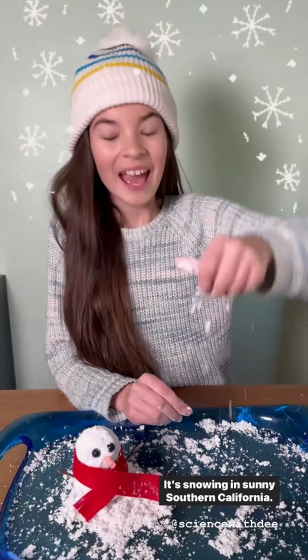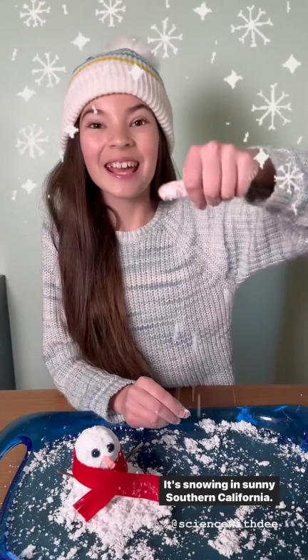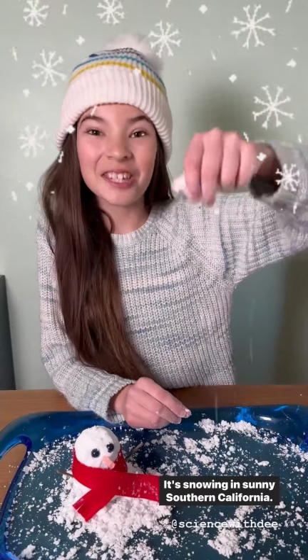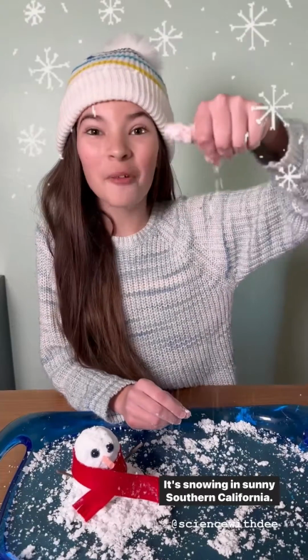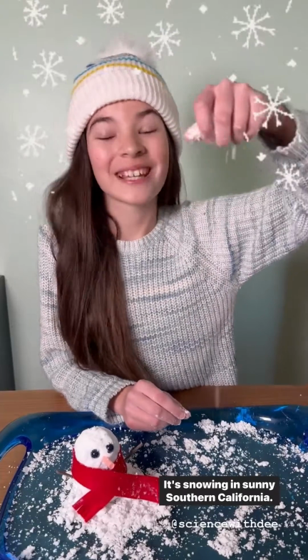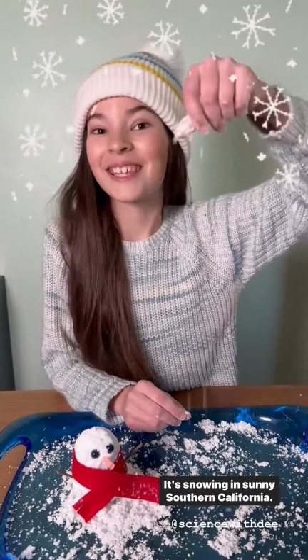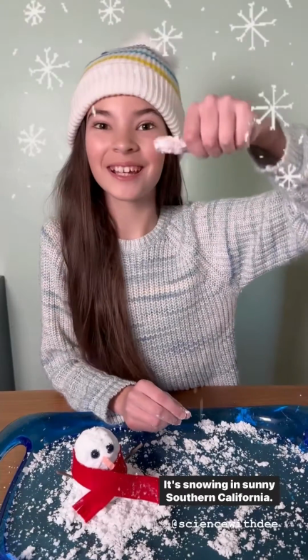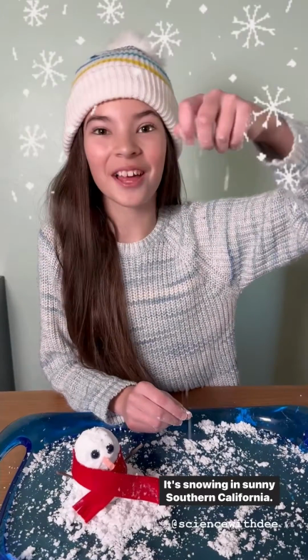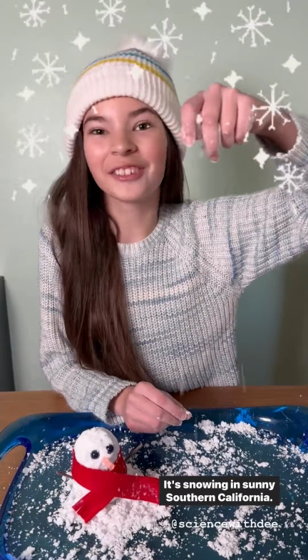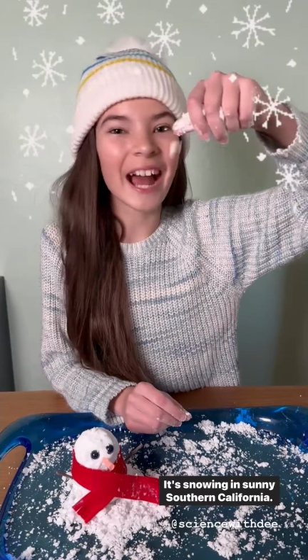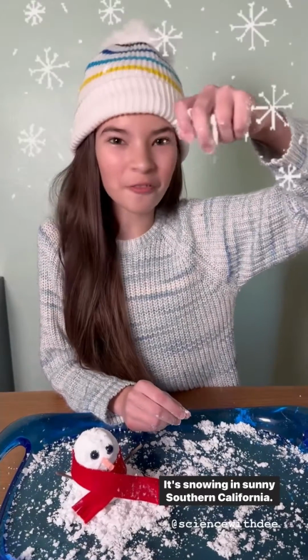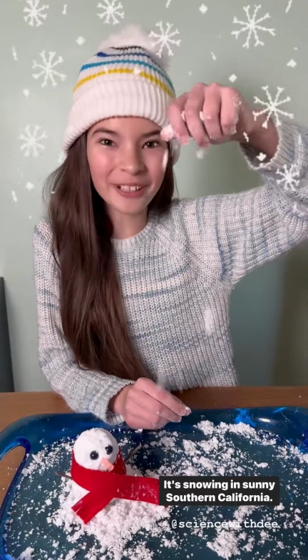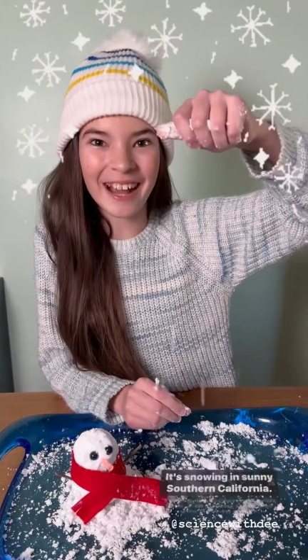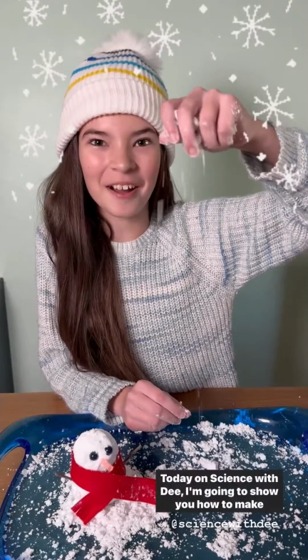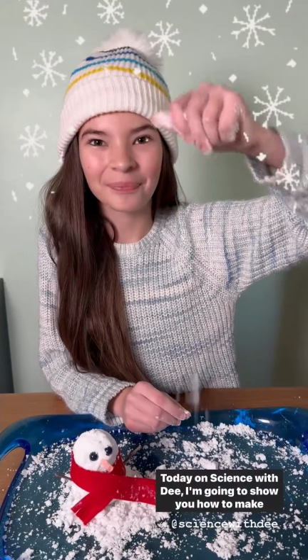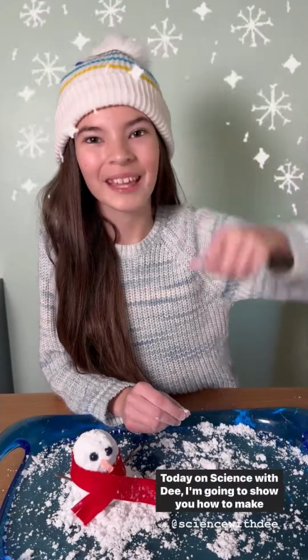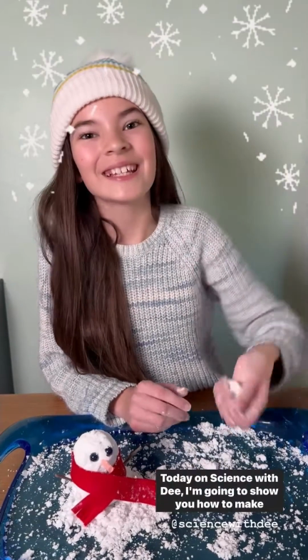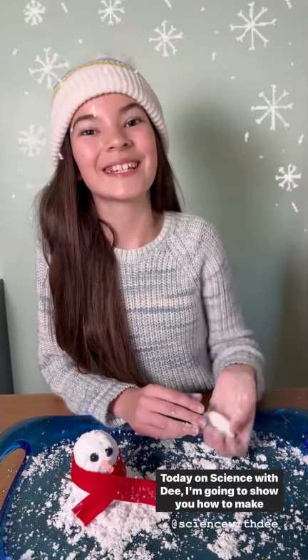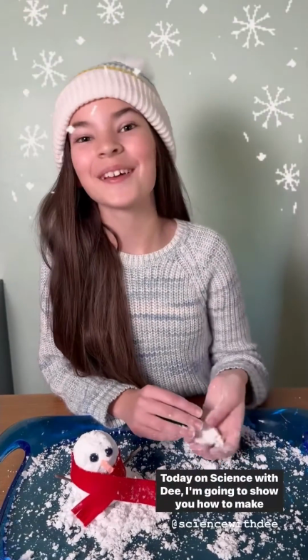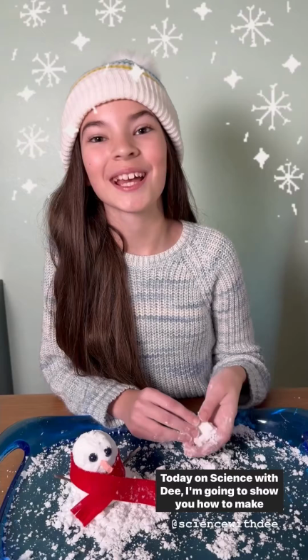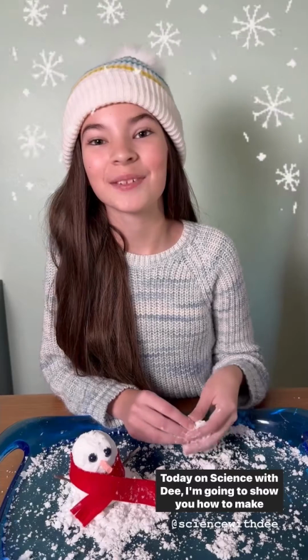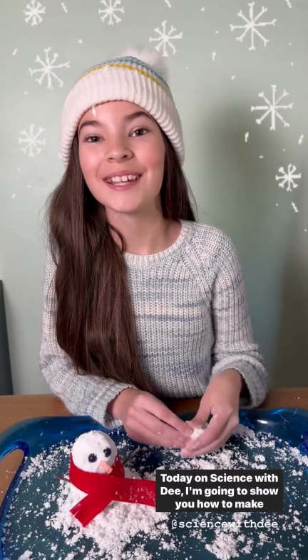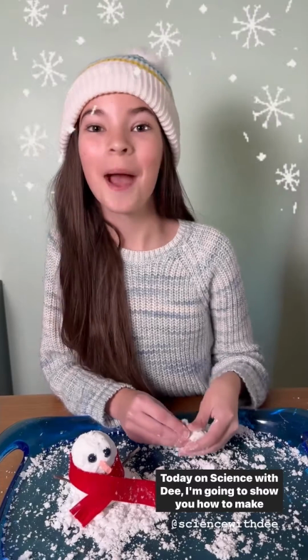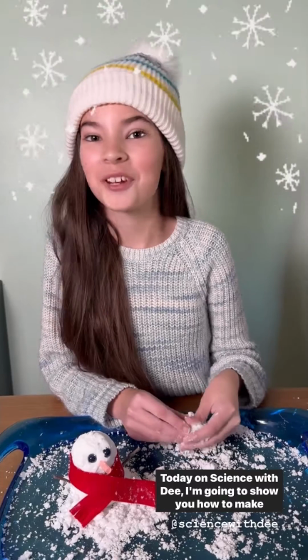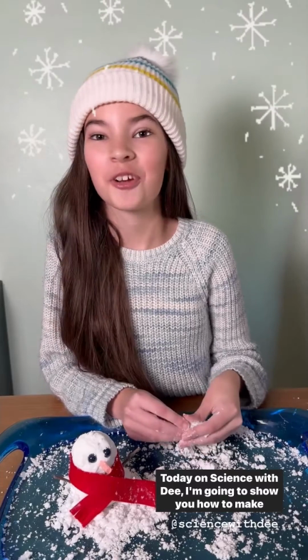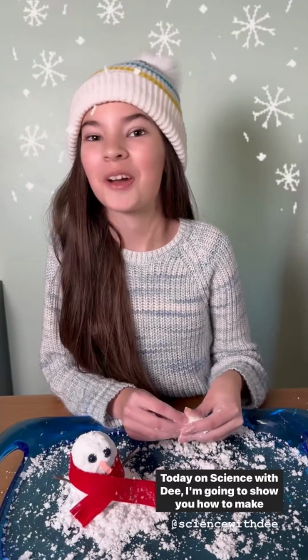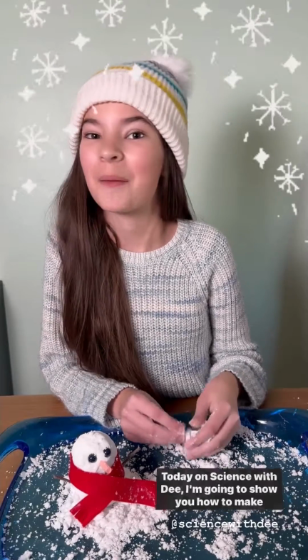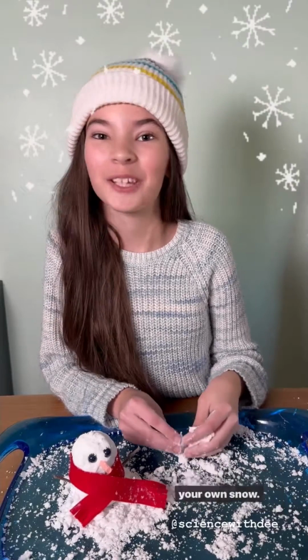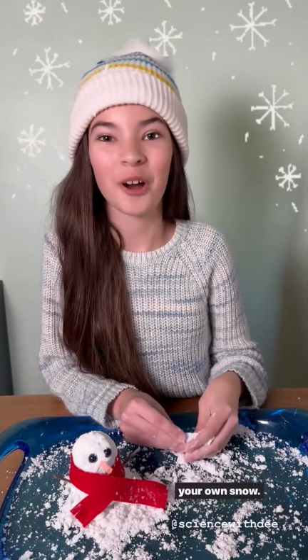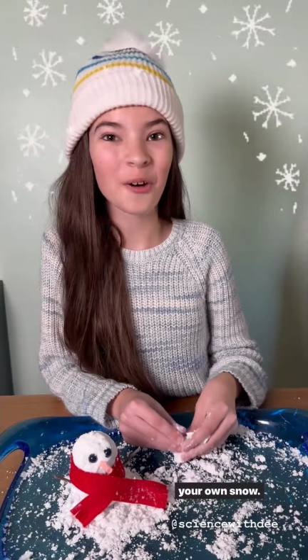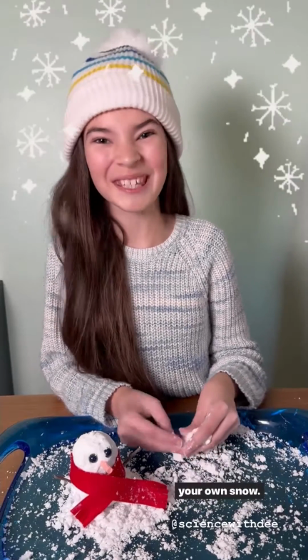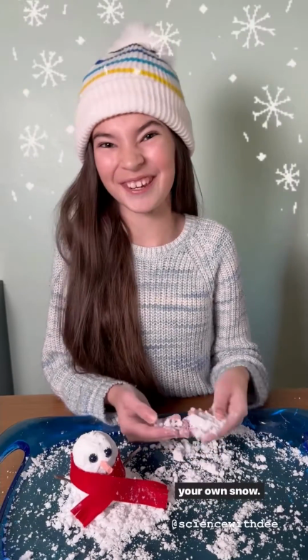It's snowing in sunny Southern California! Today on Science with D, I'm going to show you how to make your own snow.